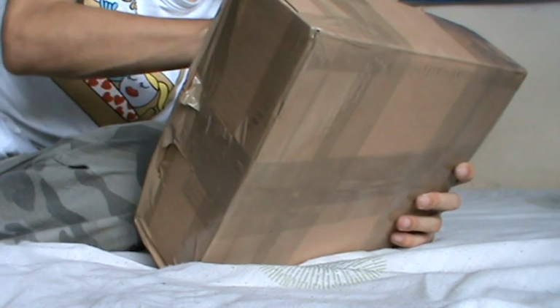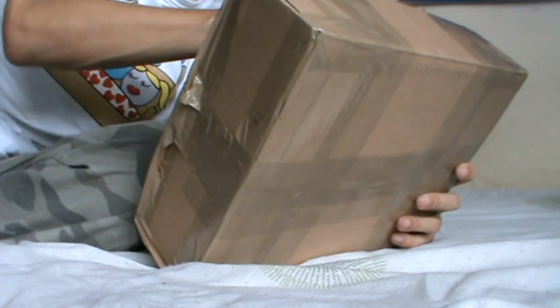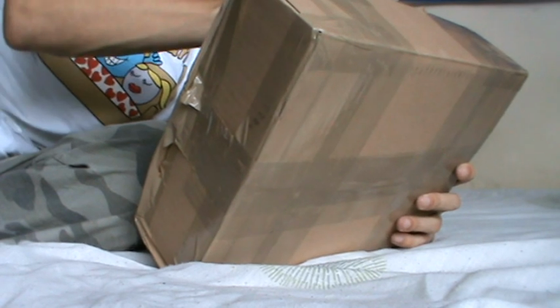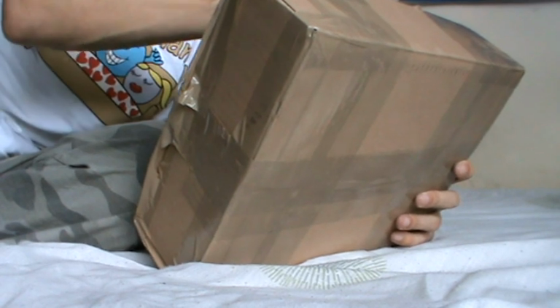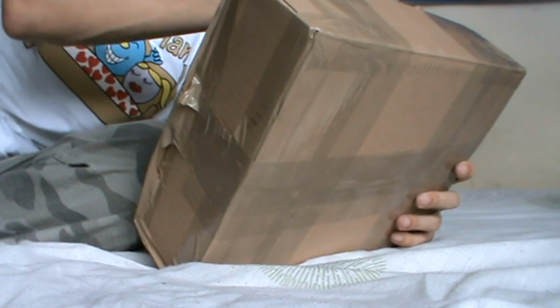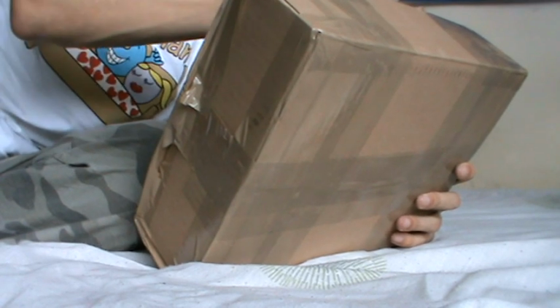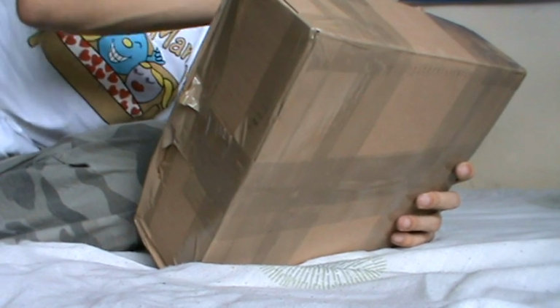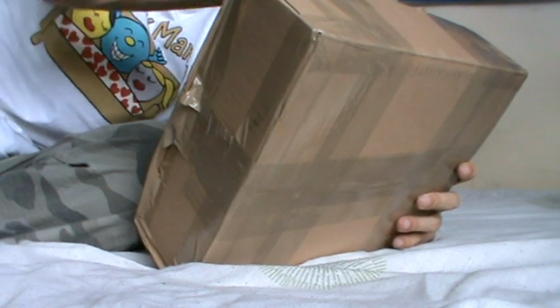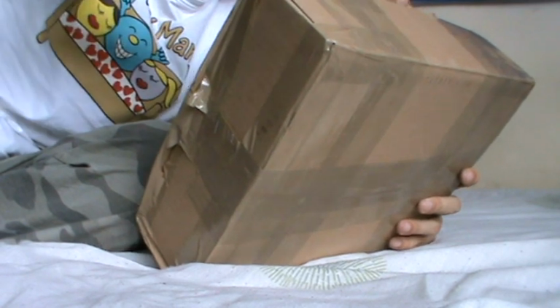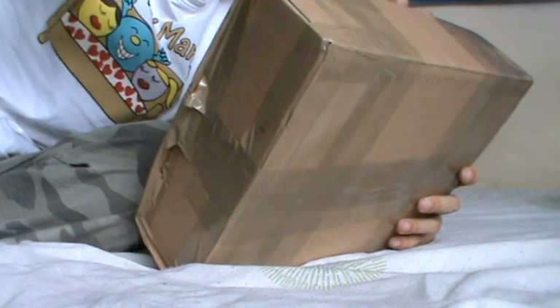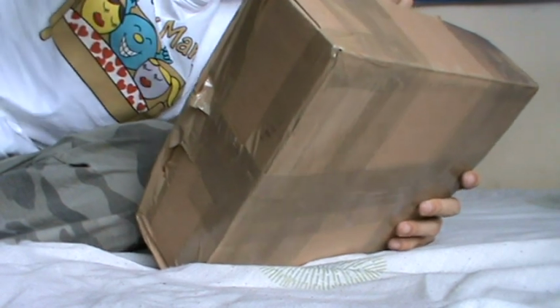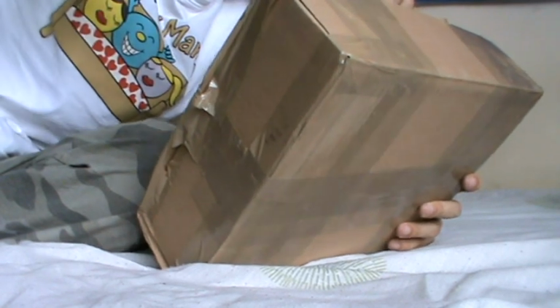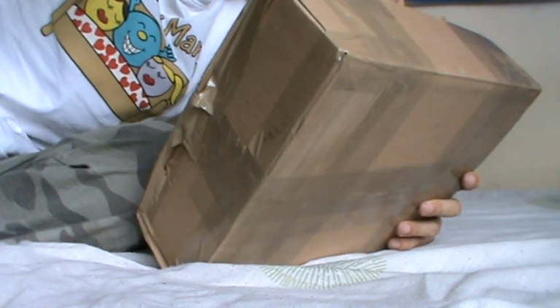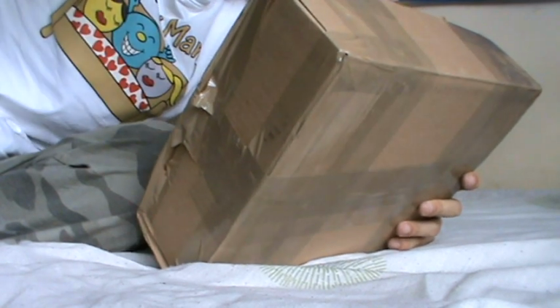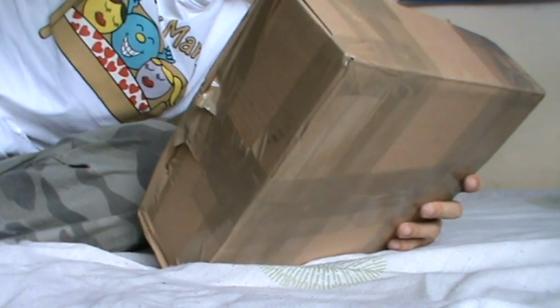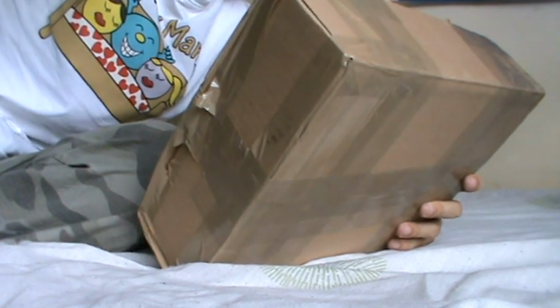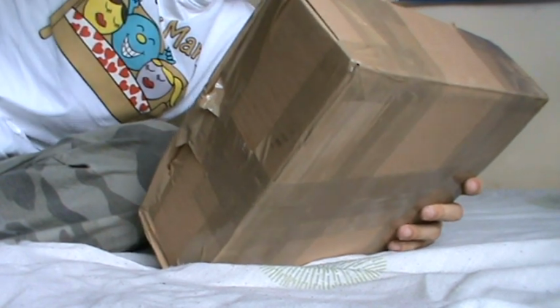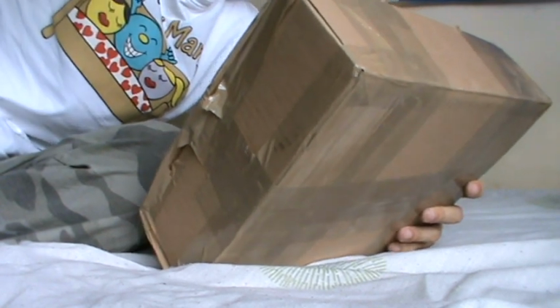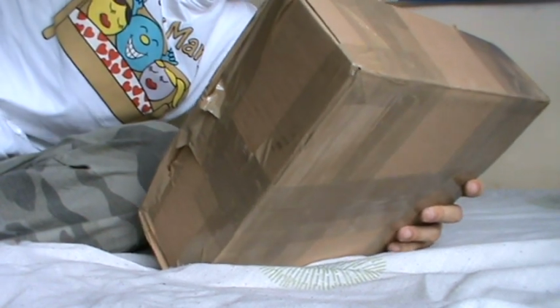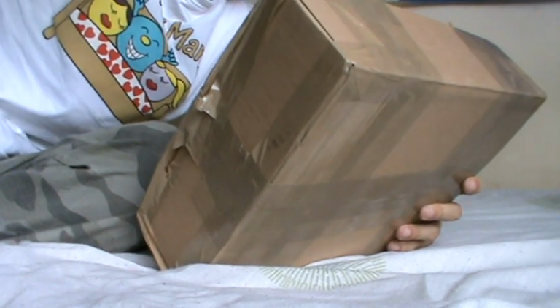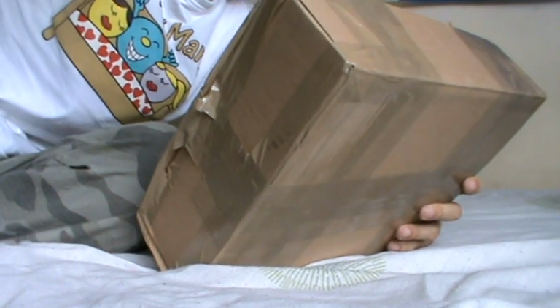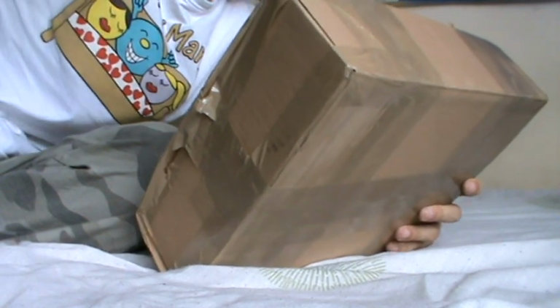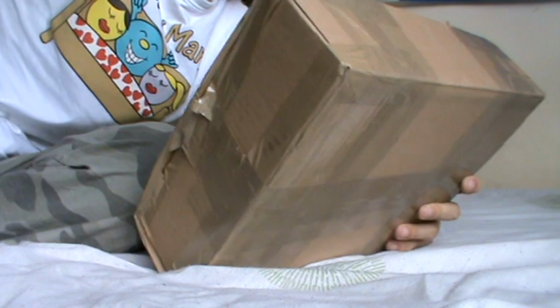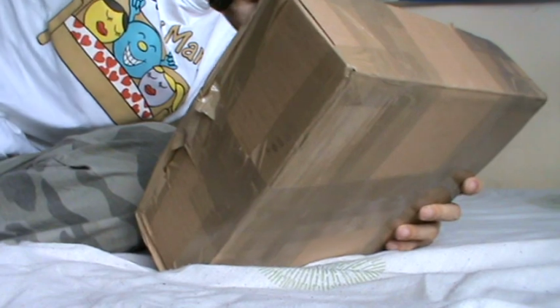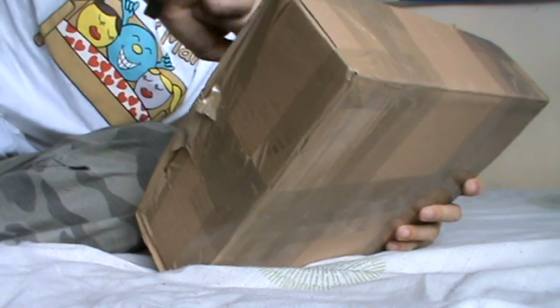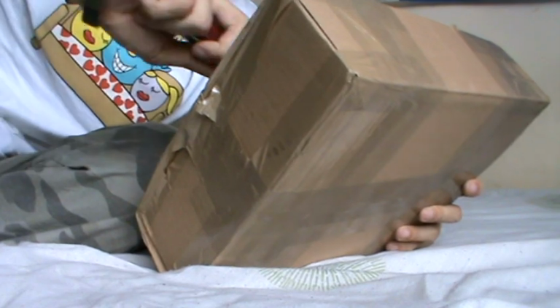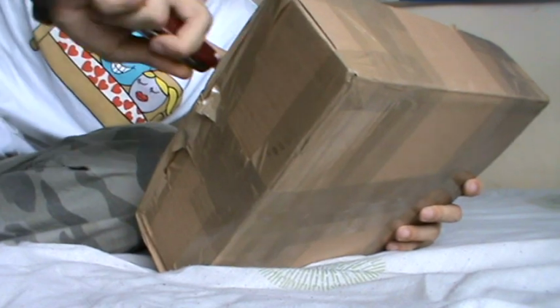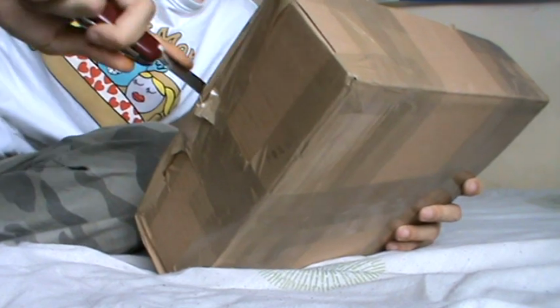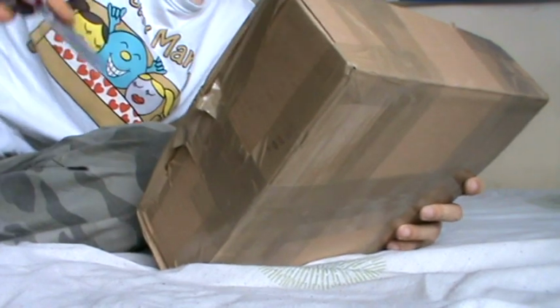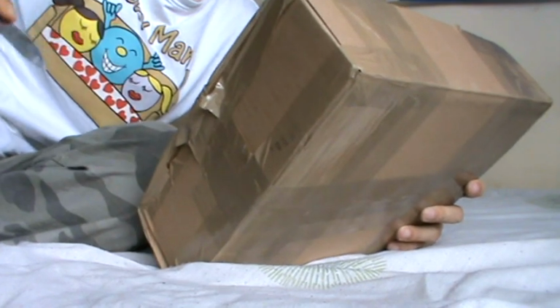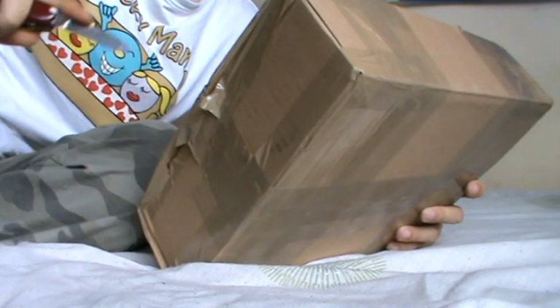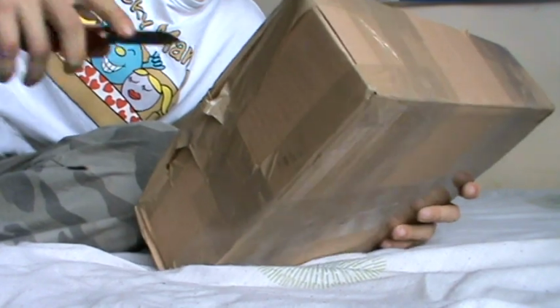It doesn't help — it's airsoftworld.net, actually written on the top of the box.